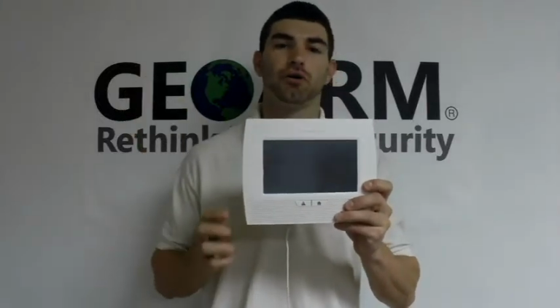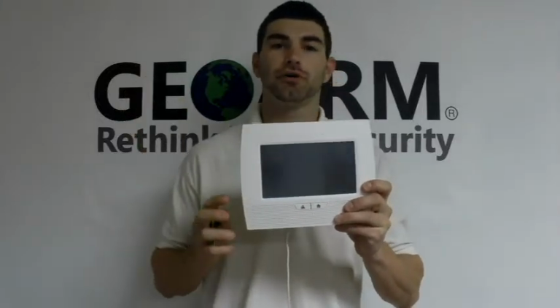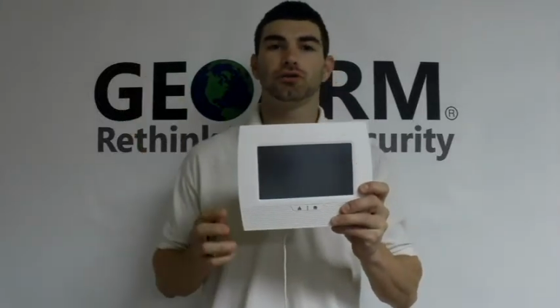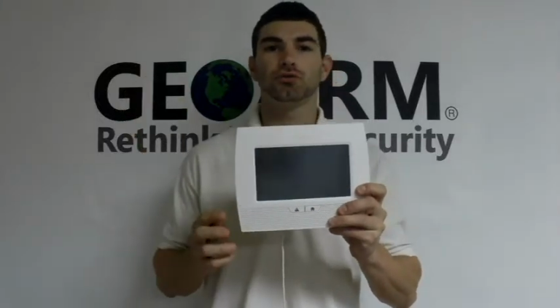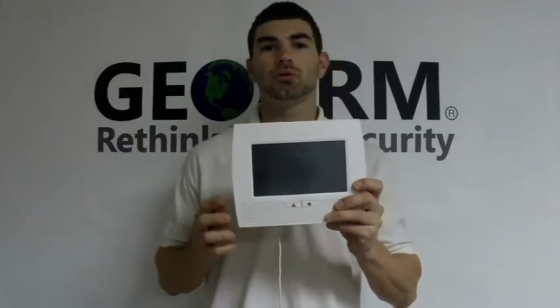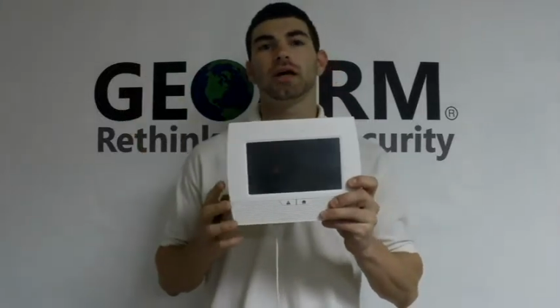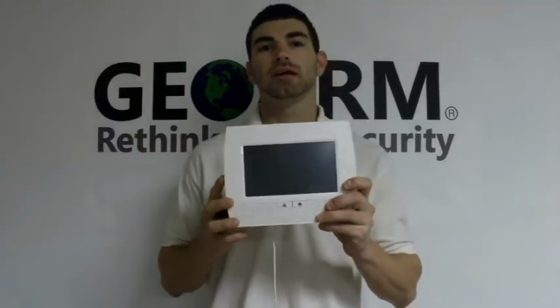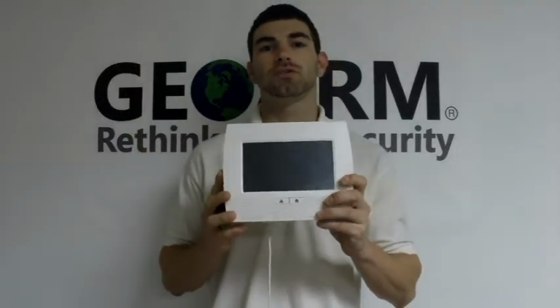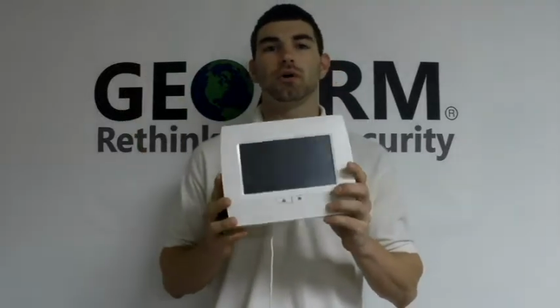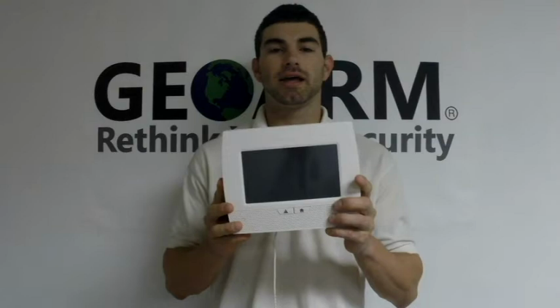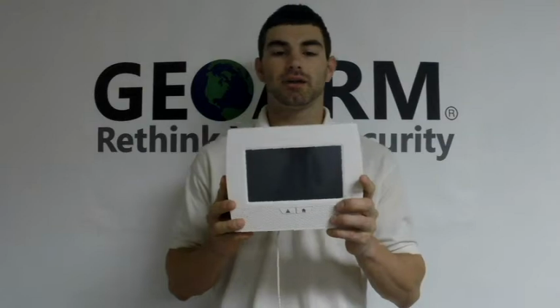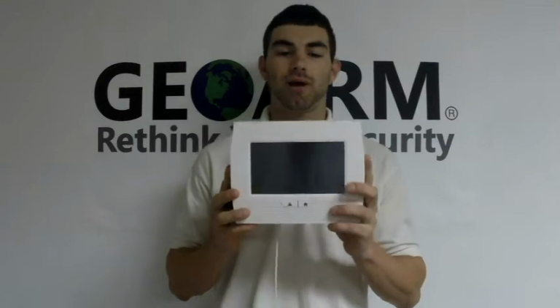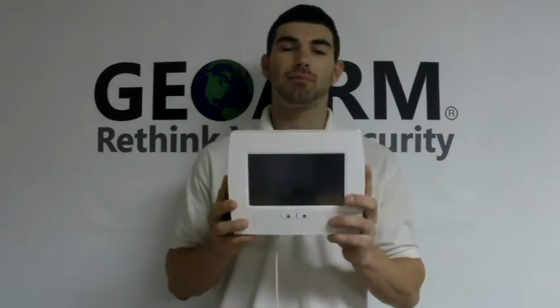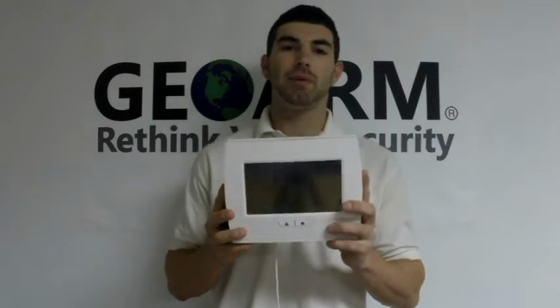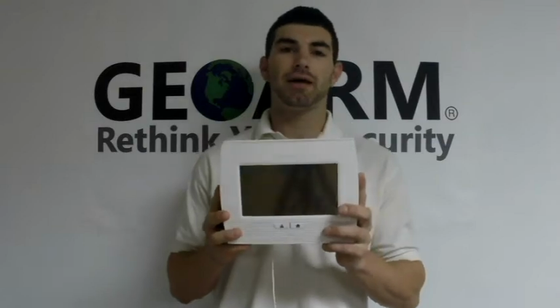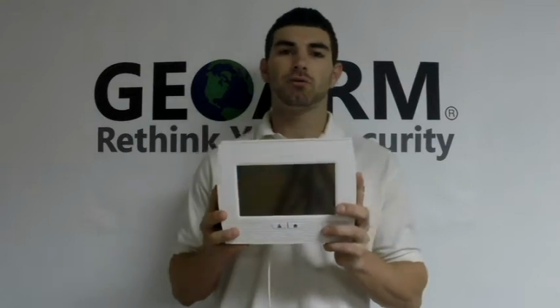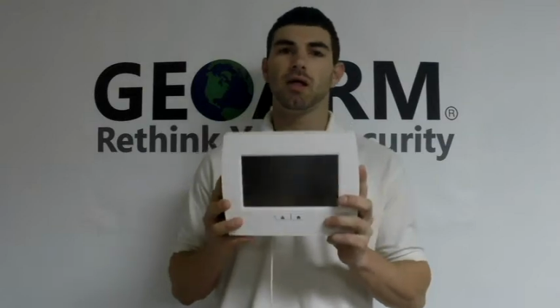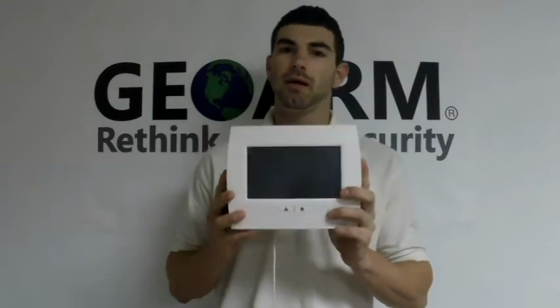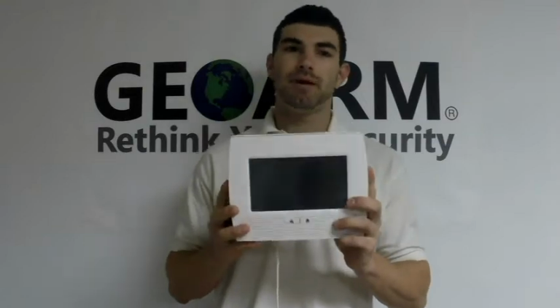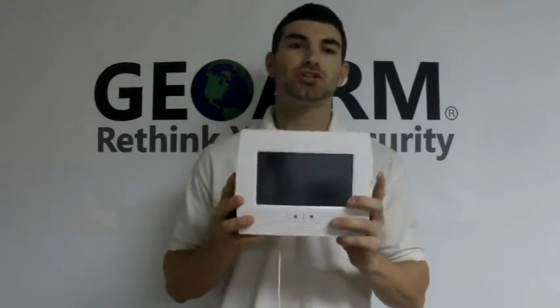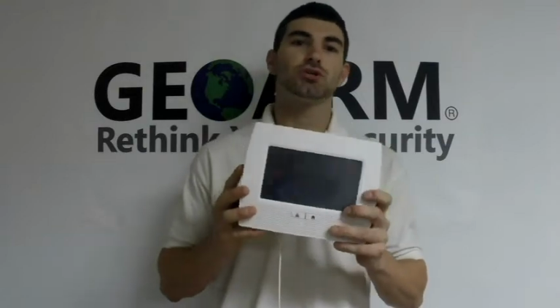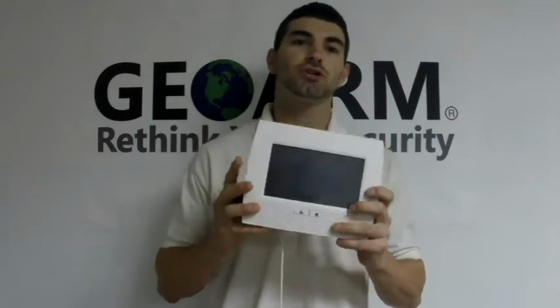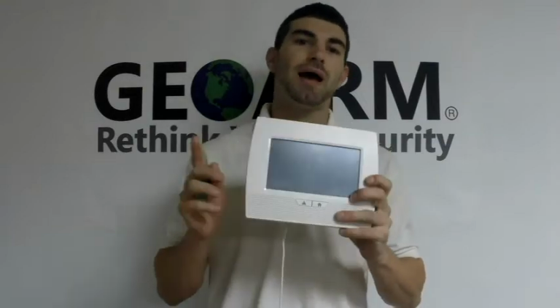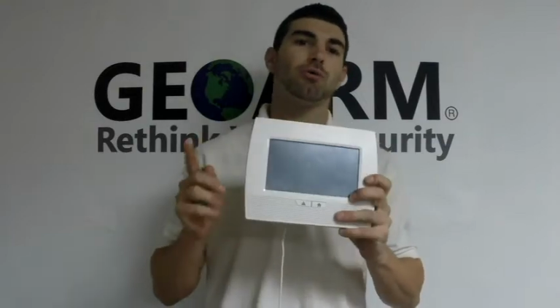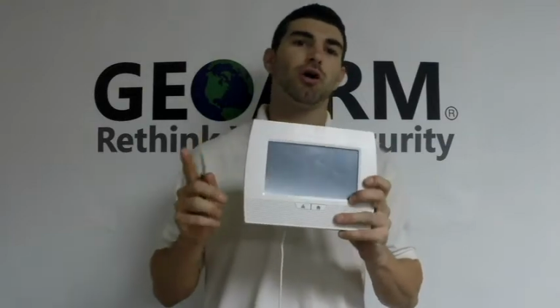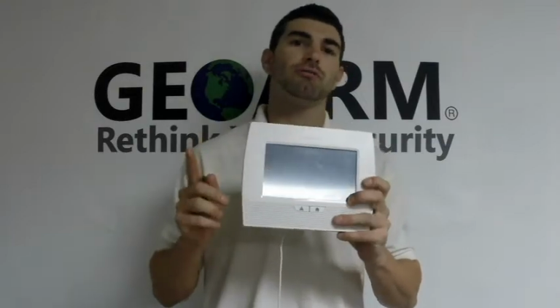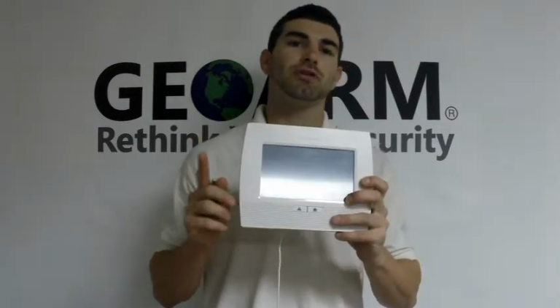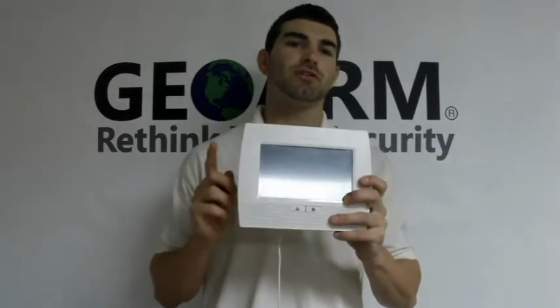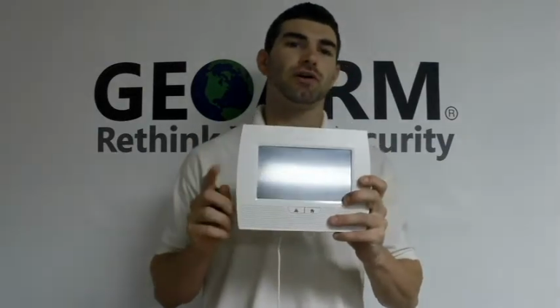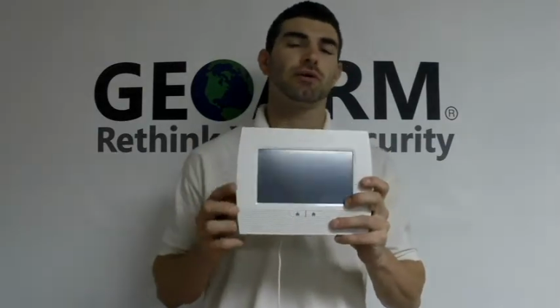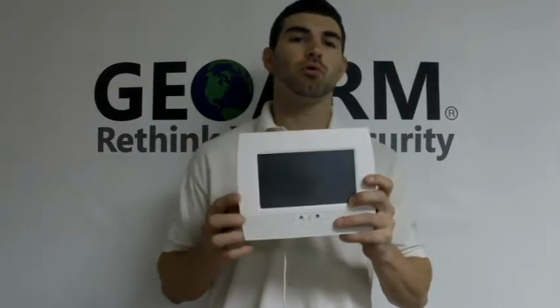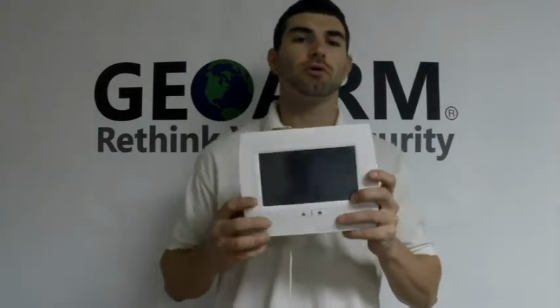All you're going to do is go ahead and grab your panel. Make sure it is powered off for this — it's very important.